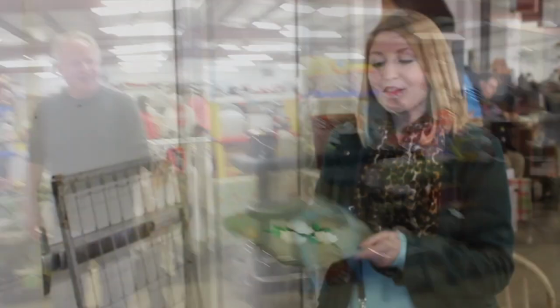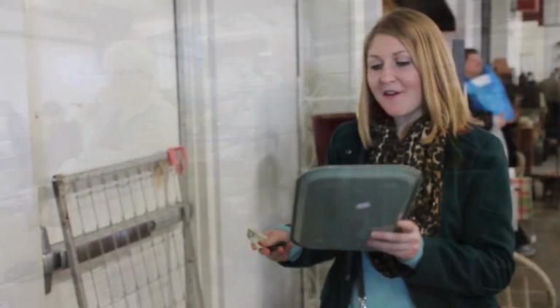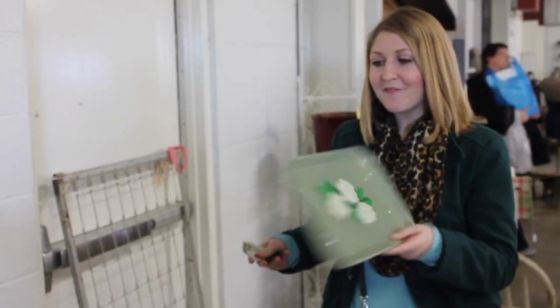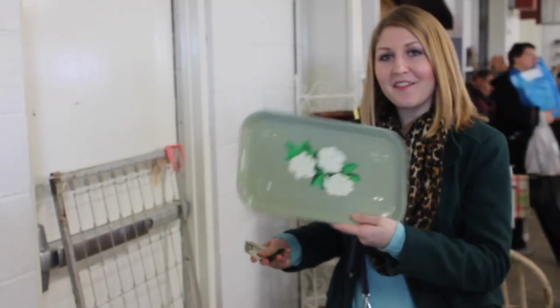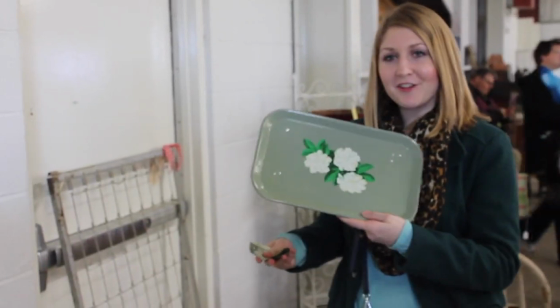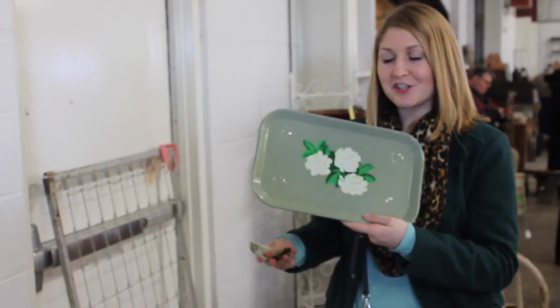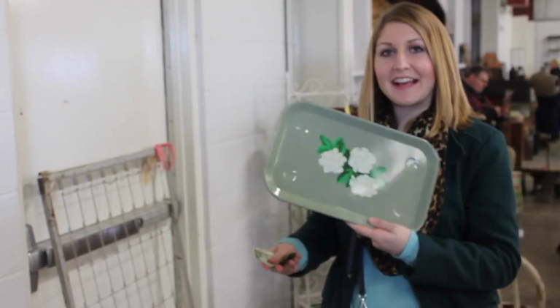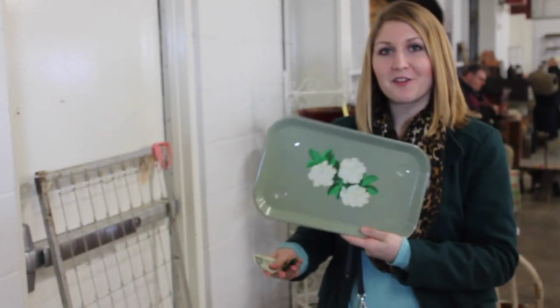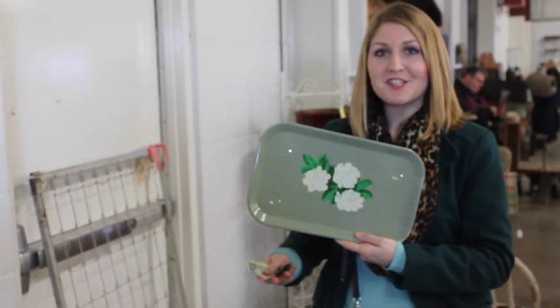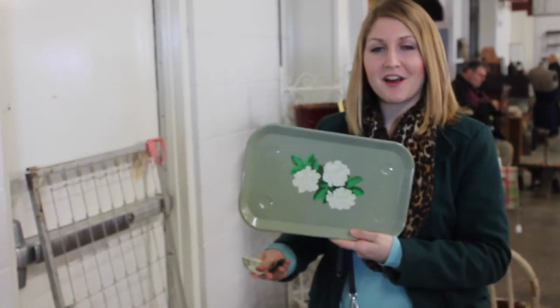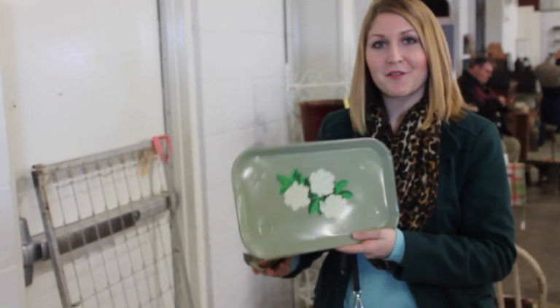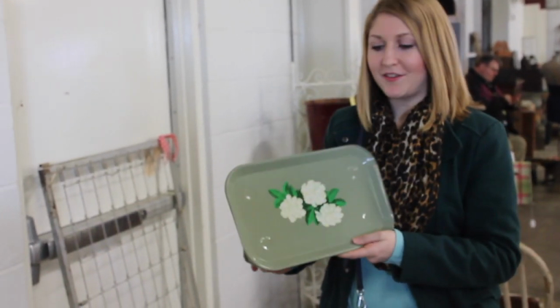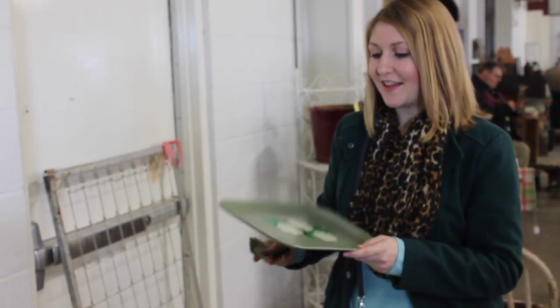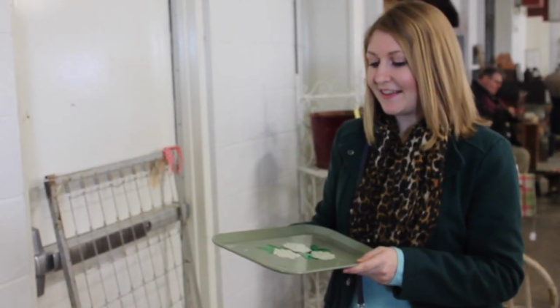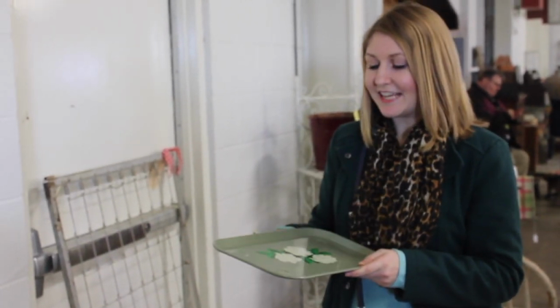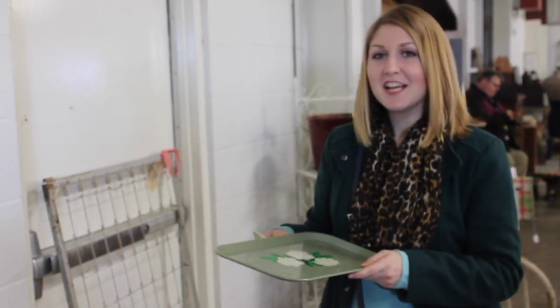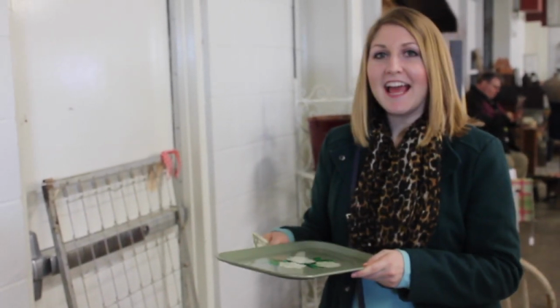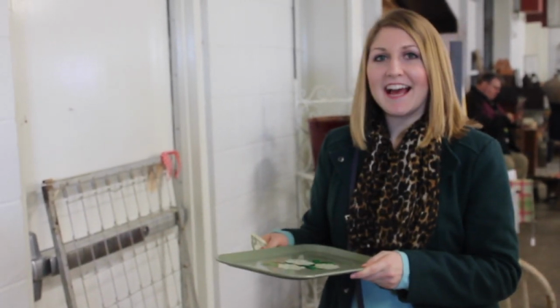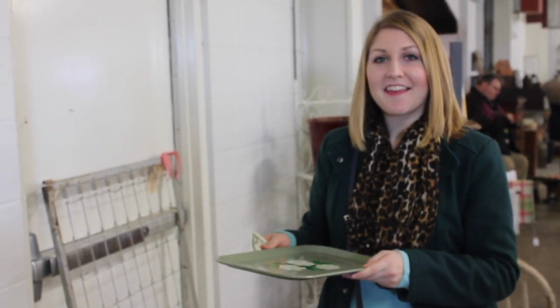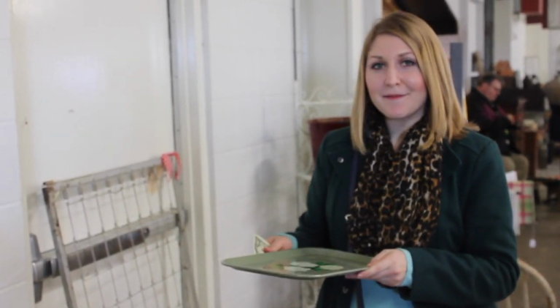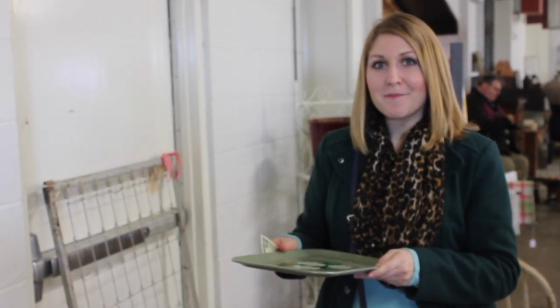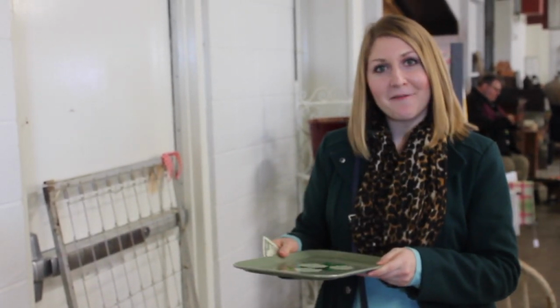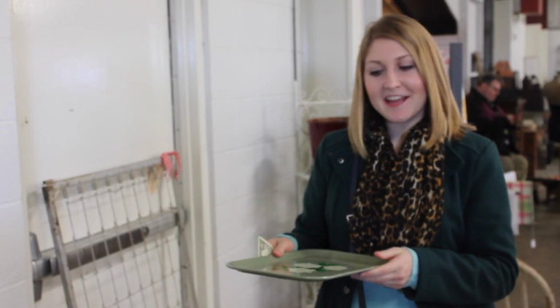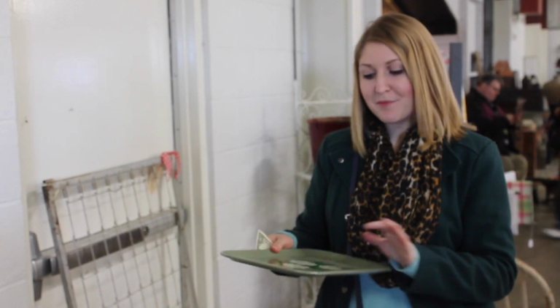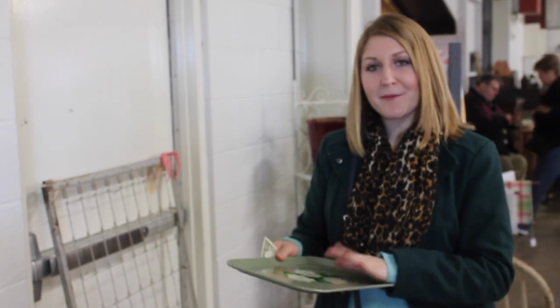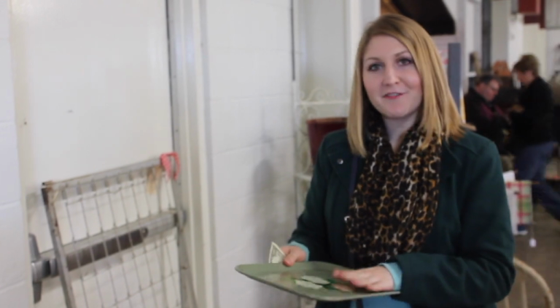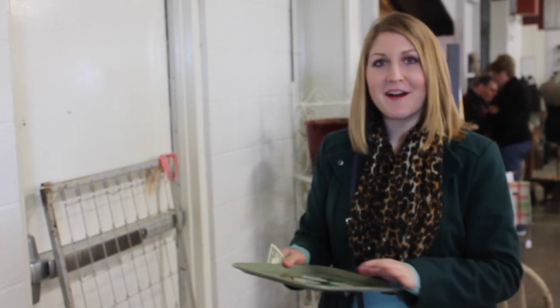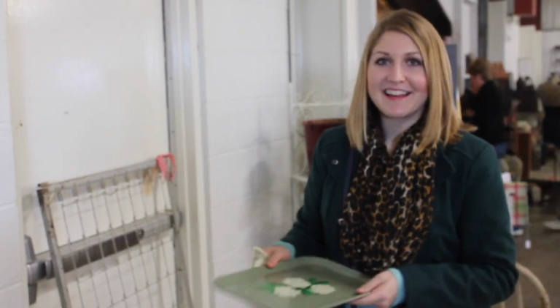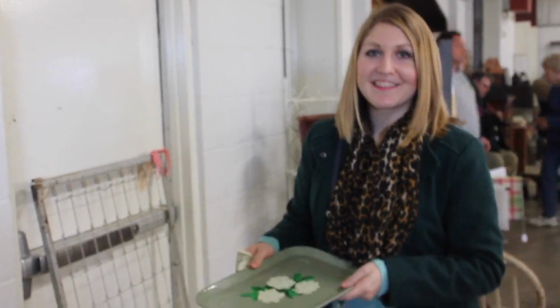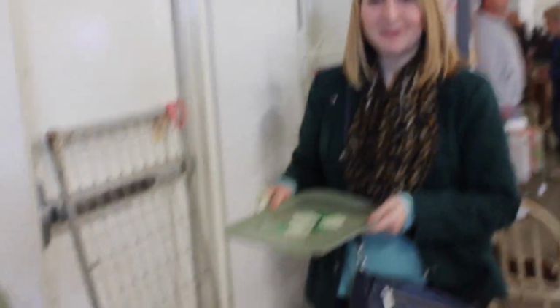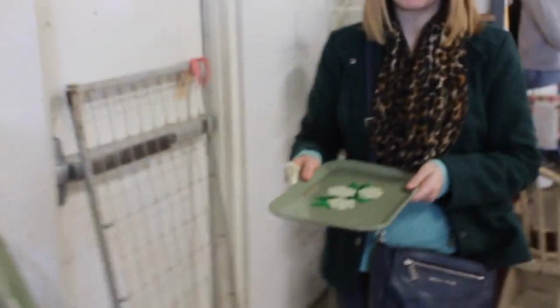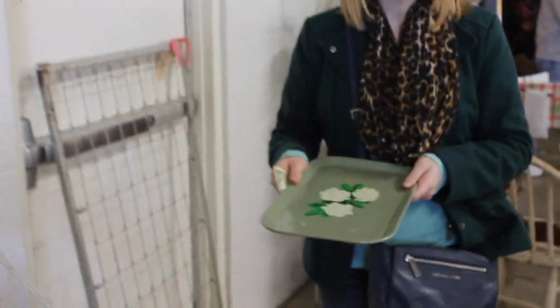I found these little trays — they're only $2.50 each, and I think I'm going to buy one and put my perfume on it. I'm really excited.